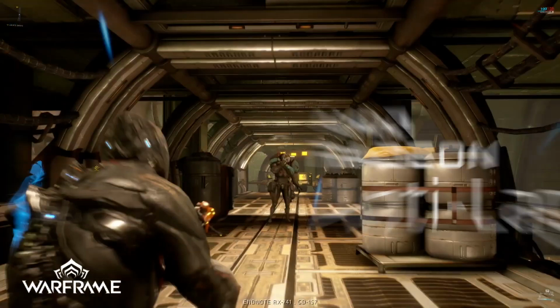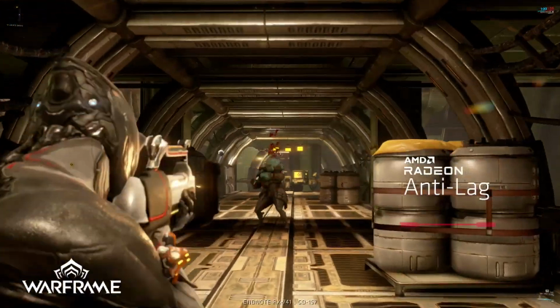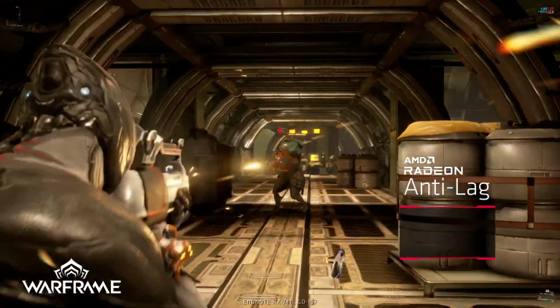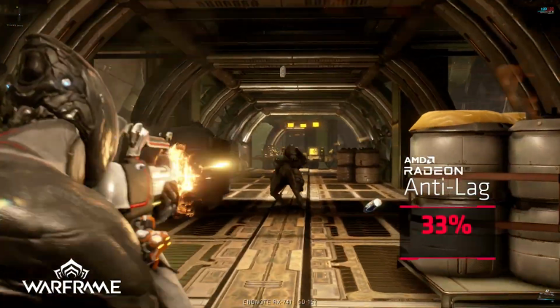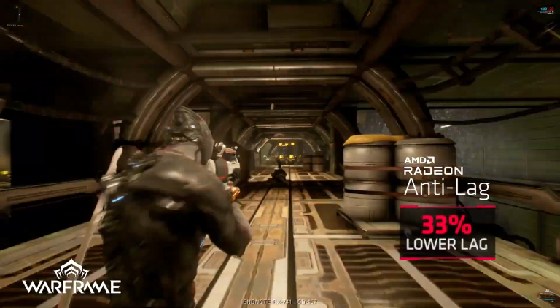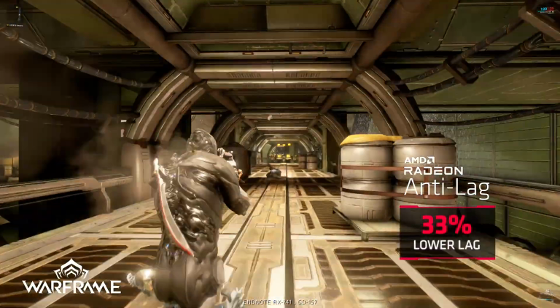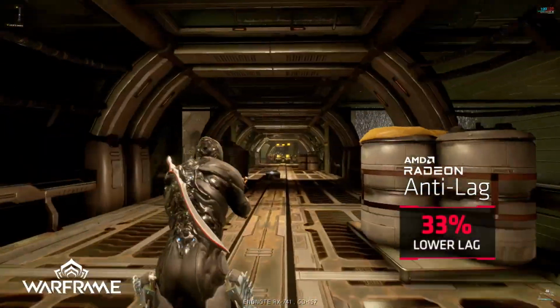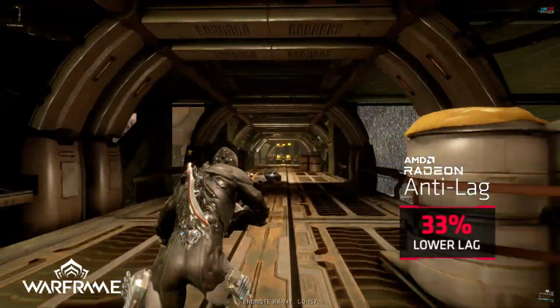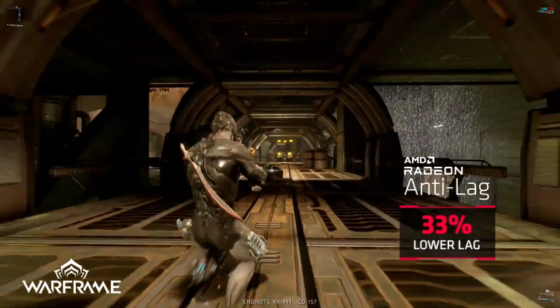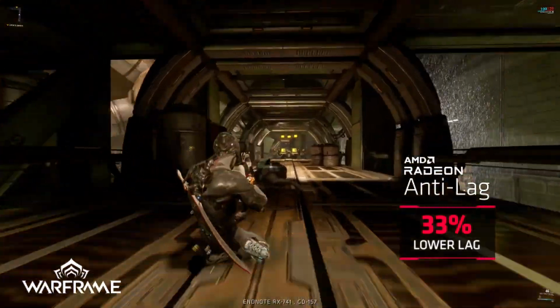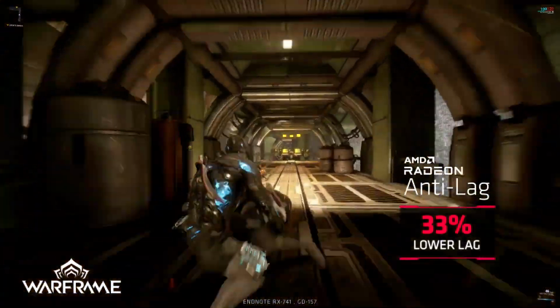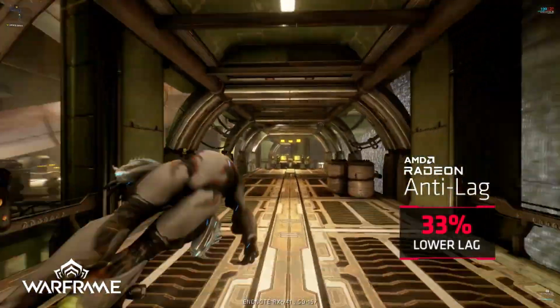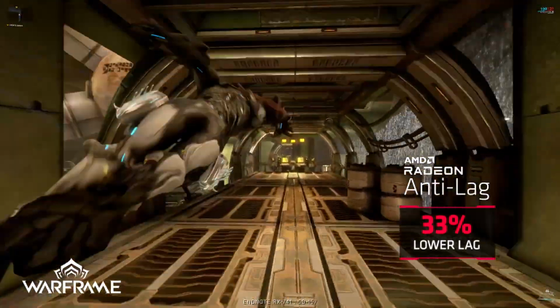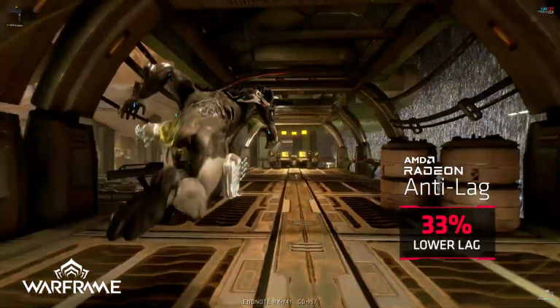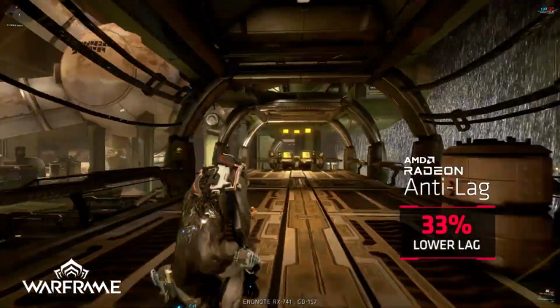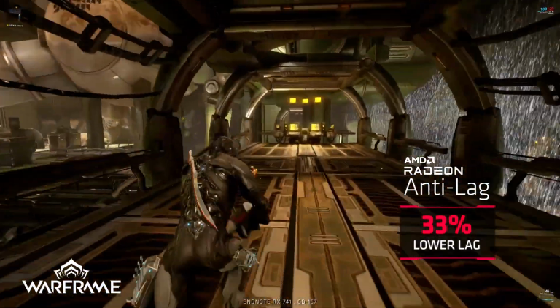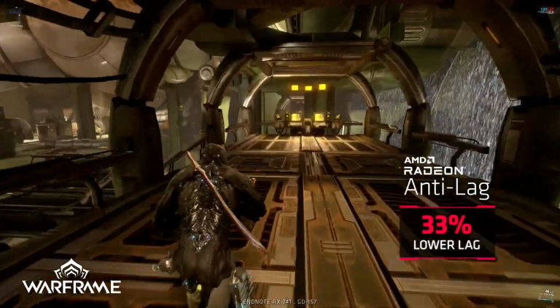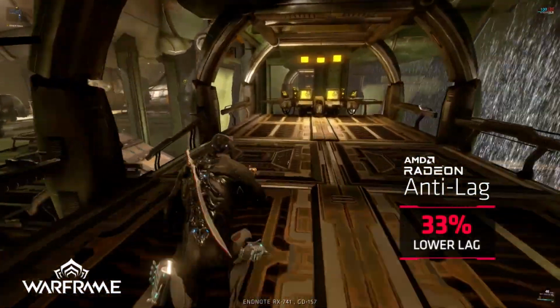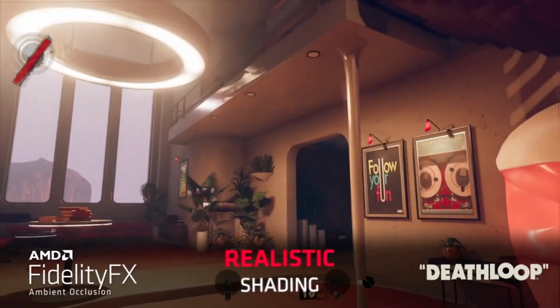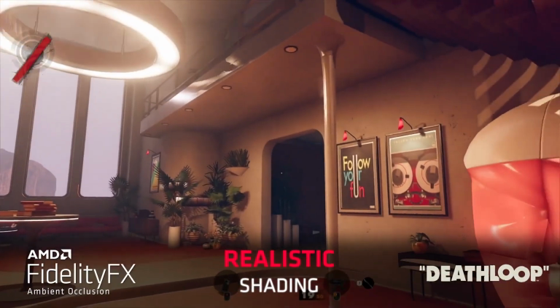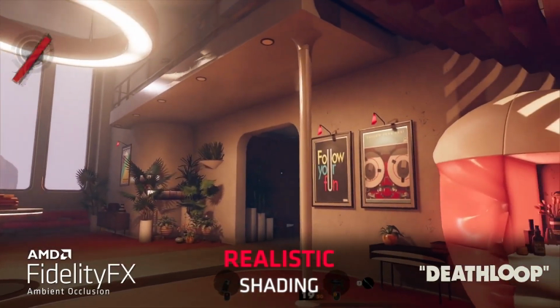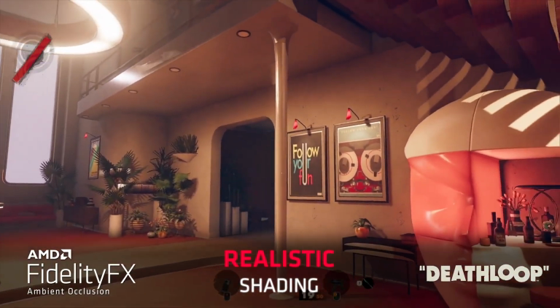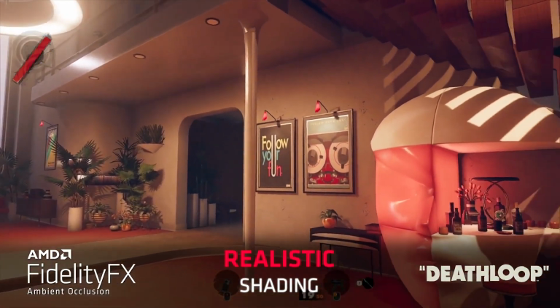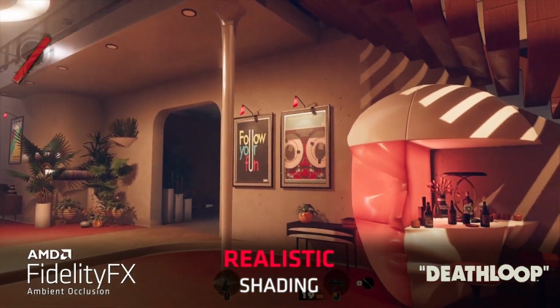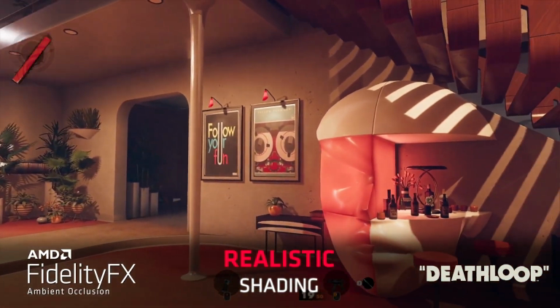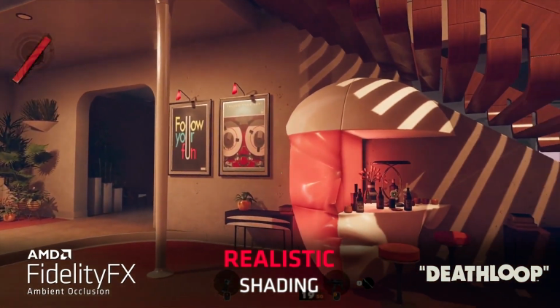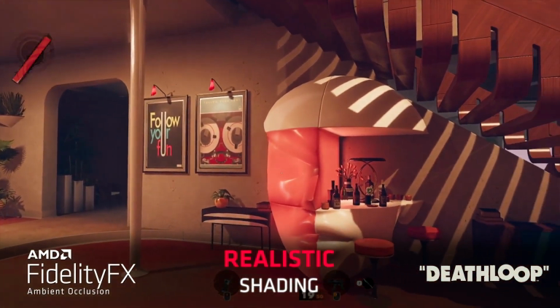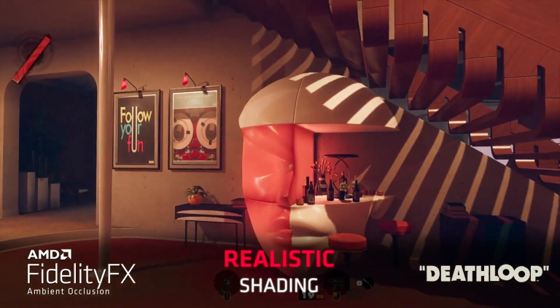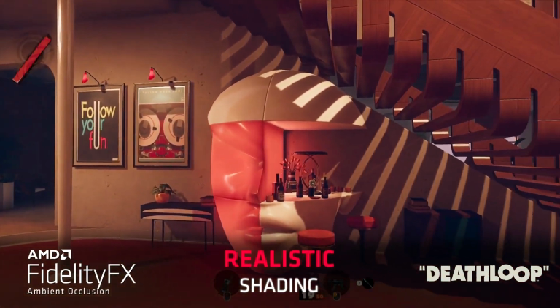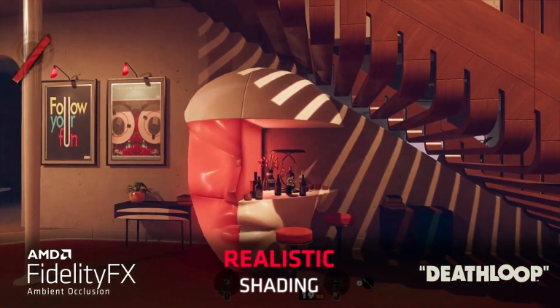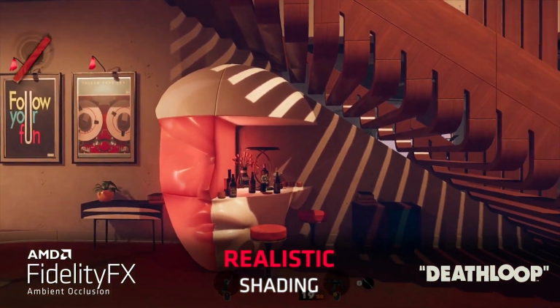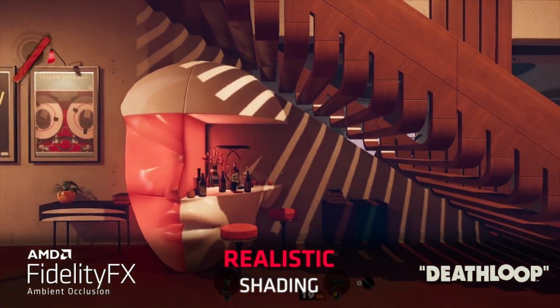Important note: the graphics card market is dynamic and prices can fluctuate. Be sure to monitor current pricing trends before making a purchase.